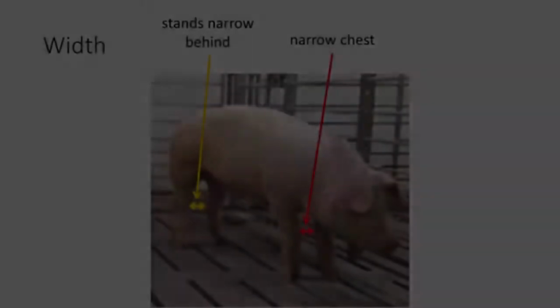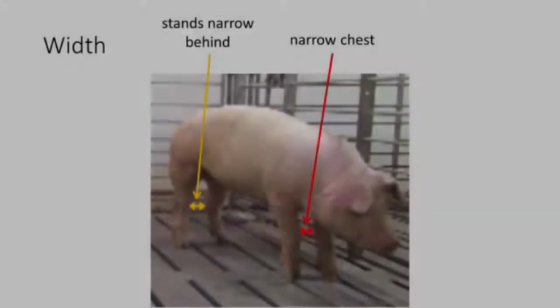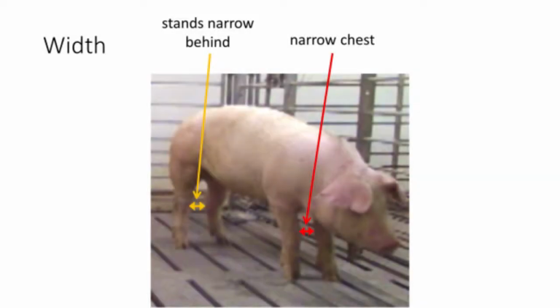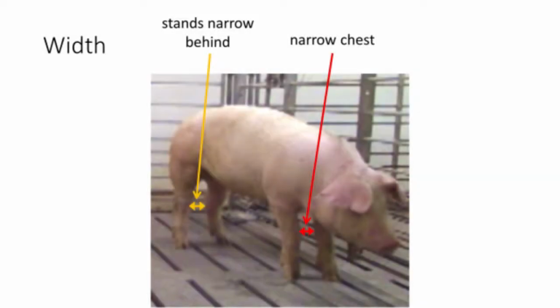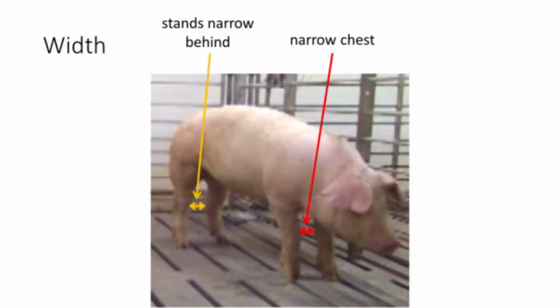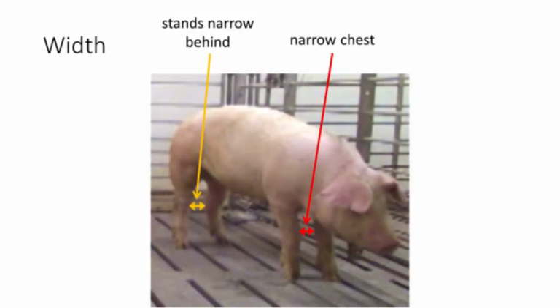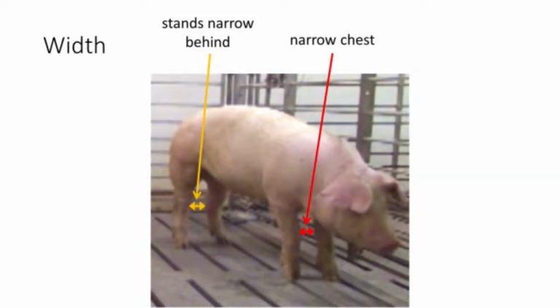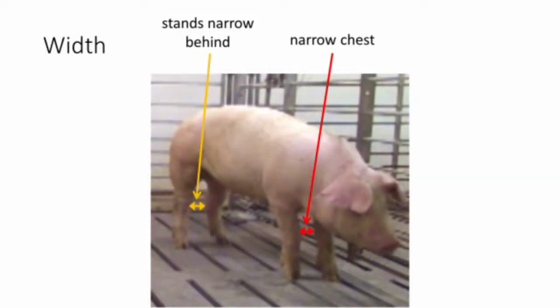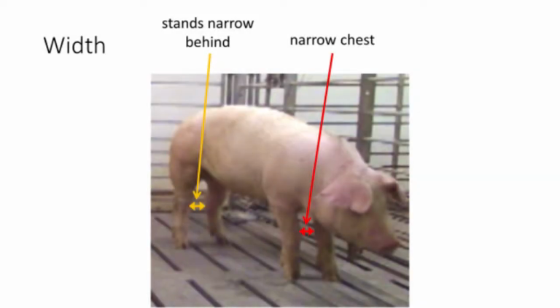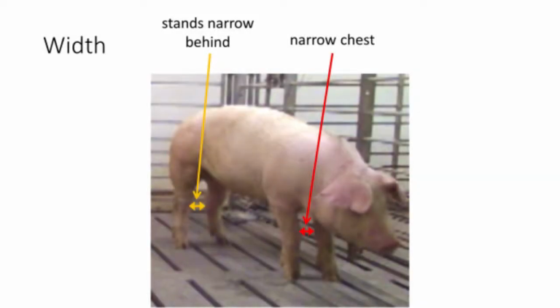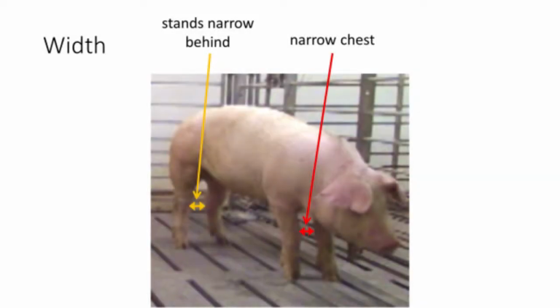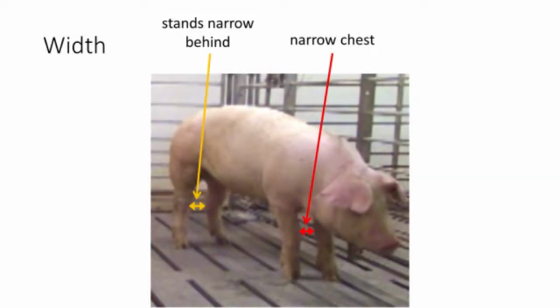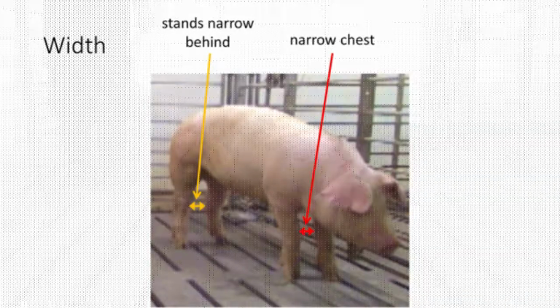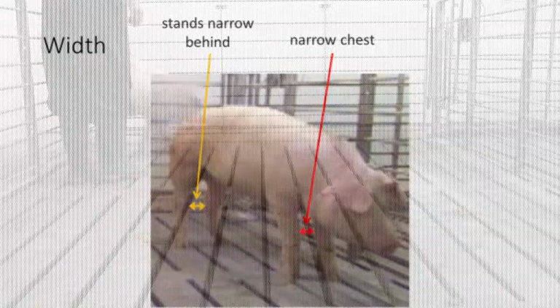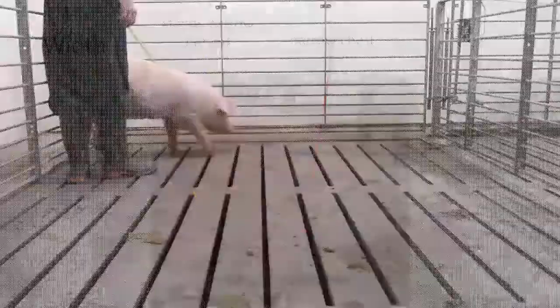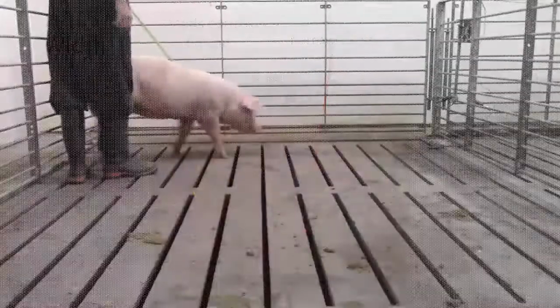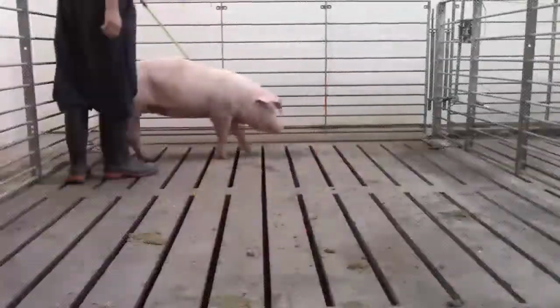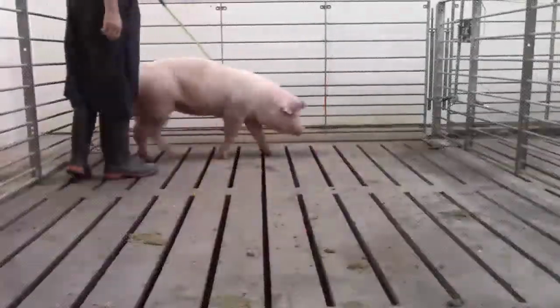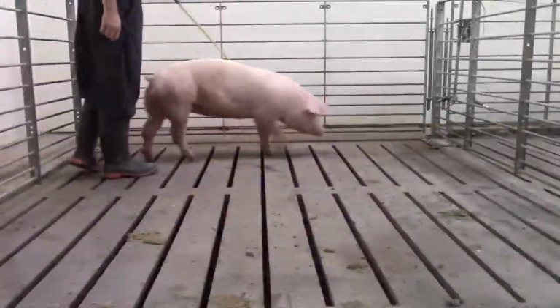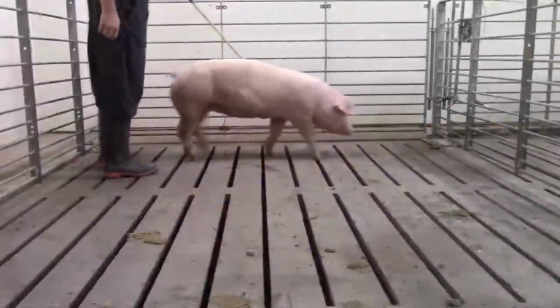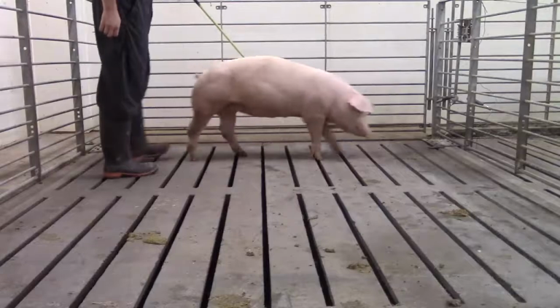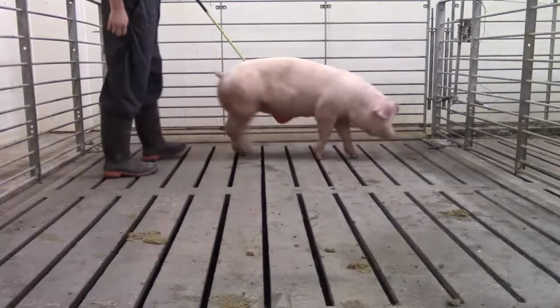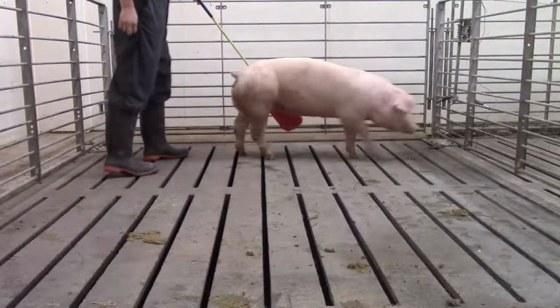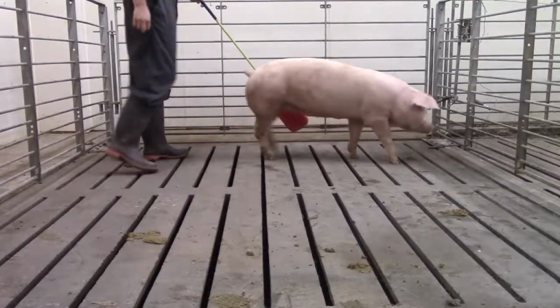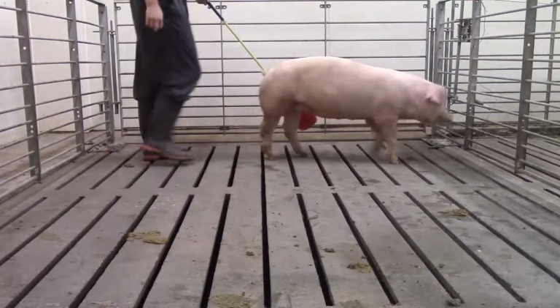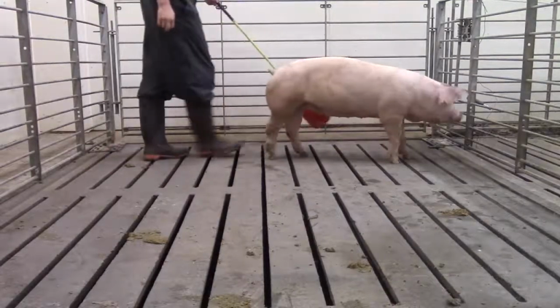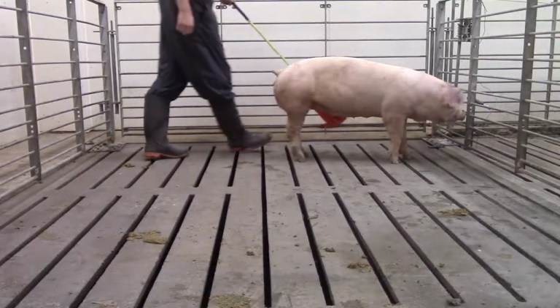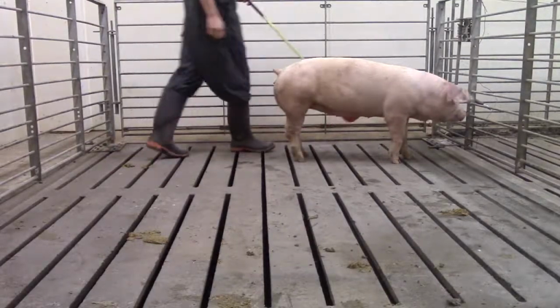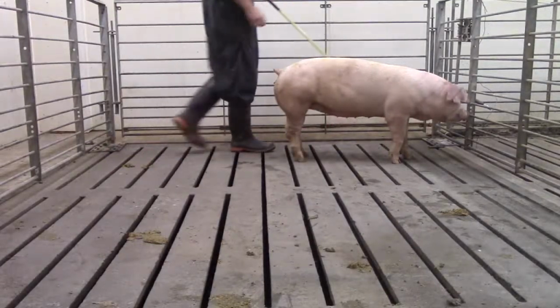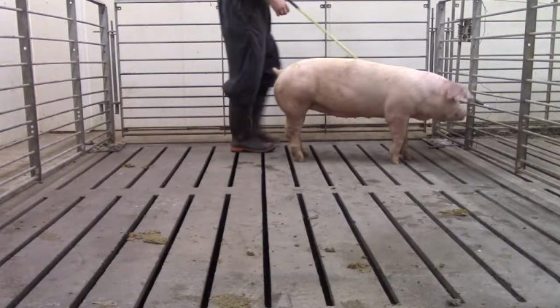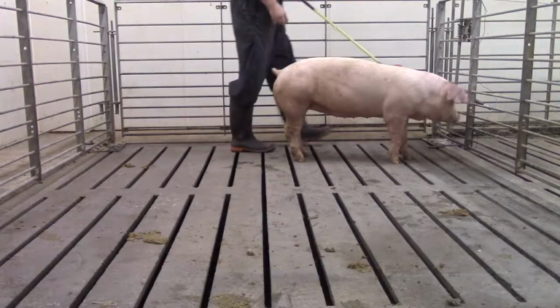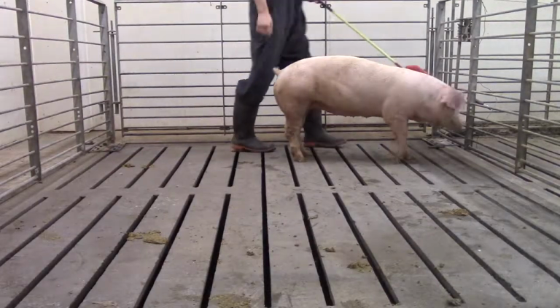And now here is our narrow-based gilt. See how she tracks narrow in both the front and the rear.